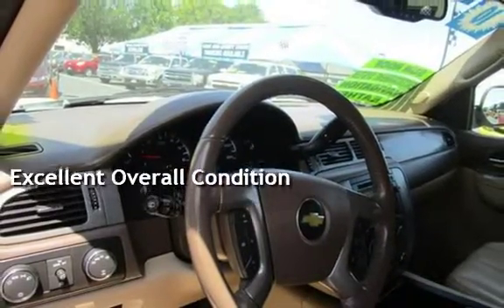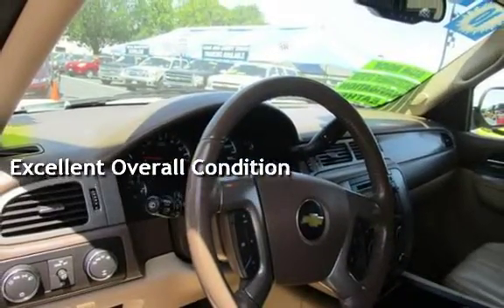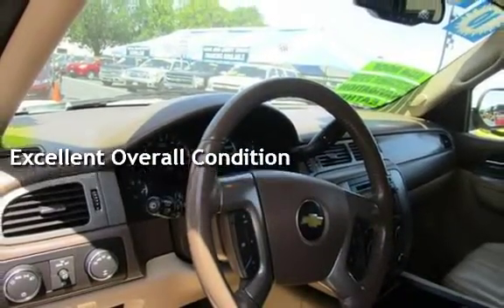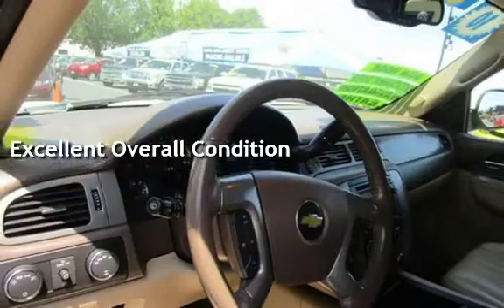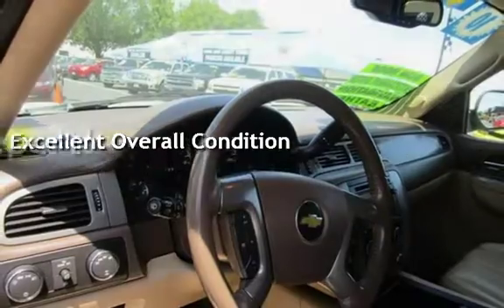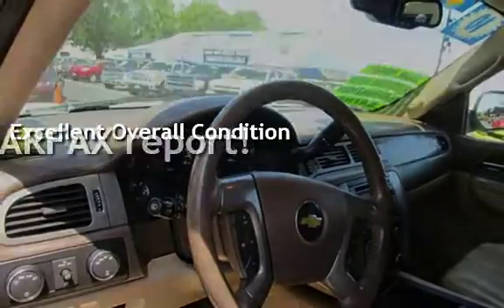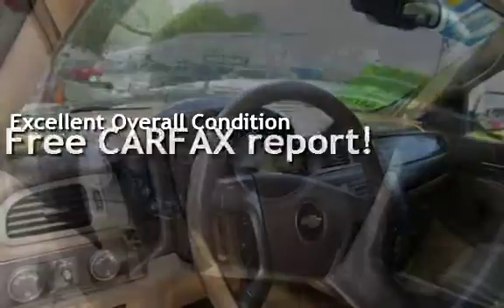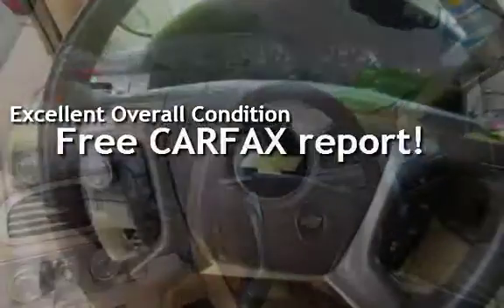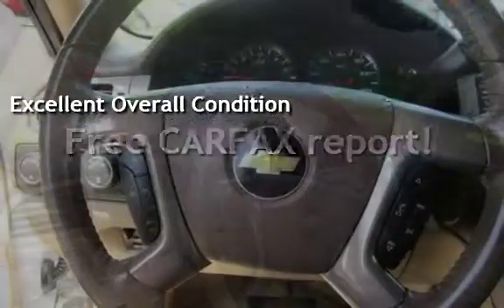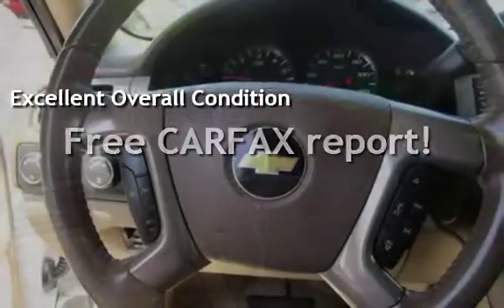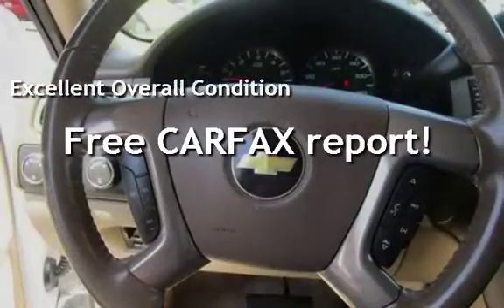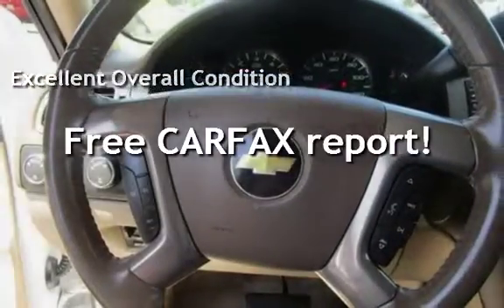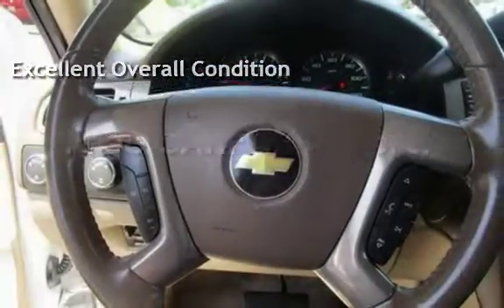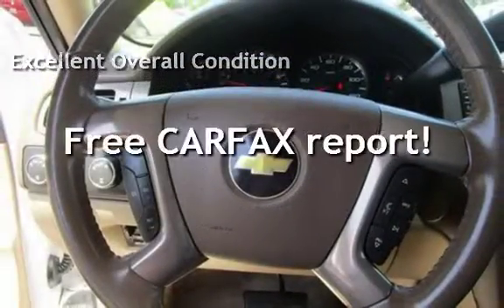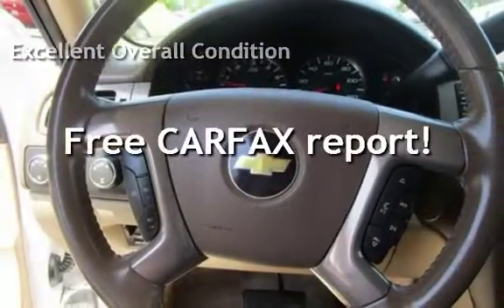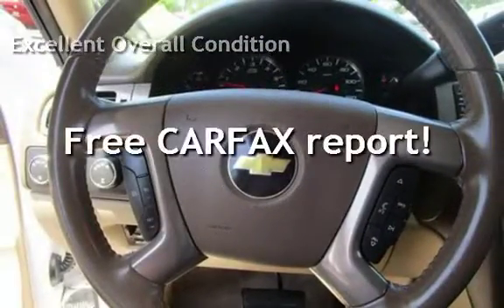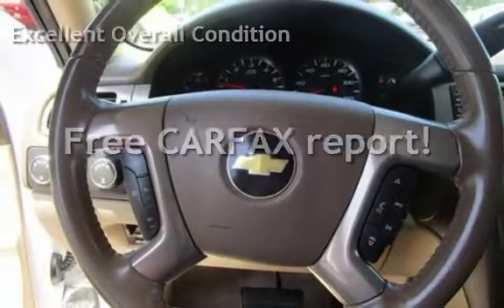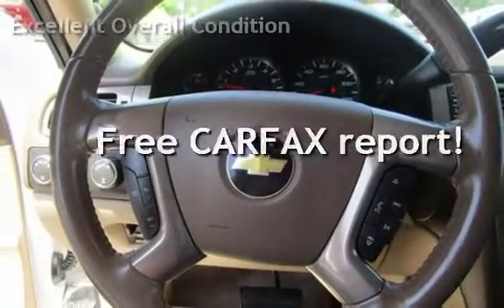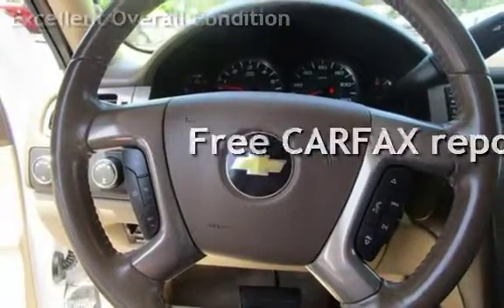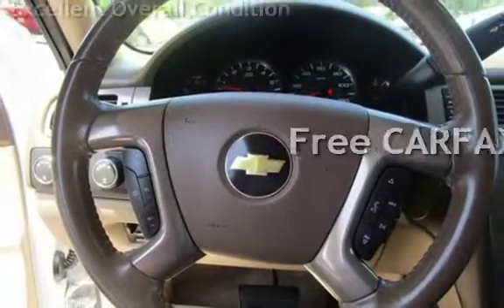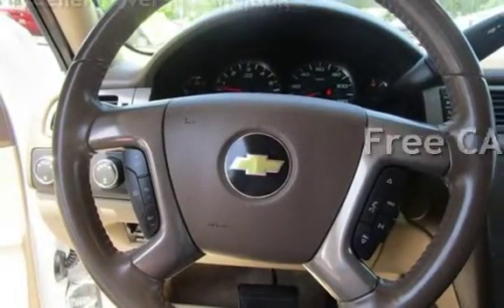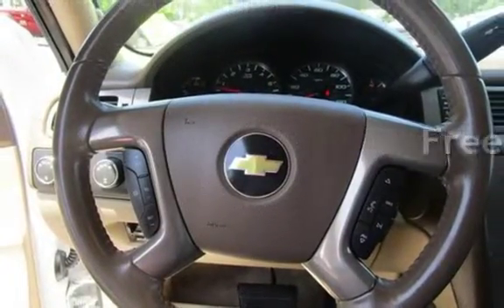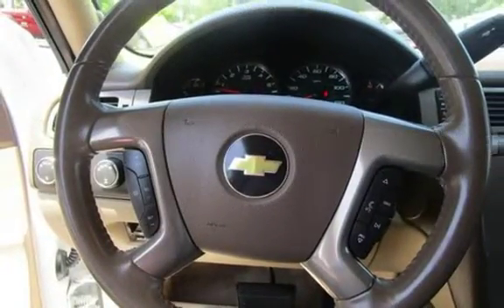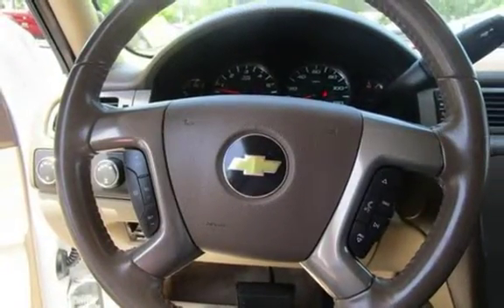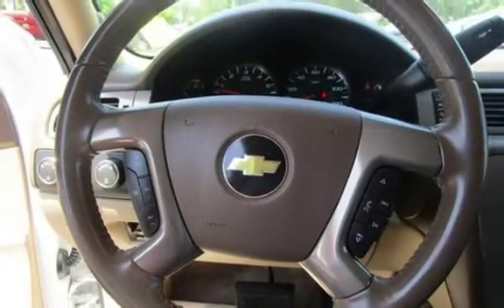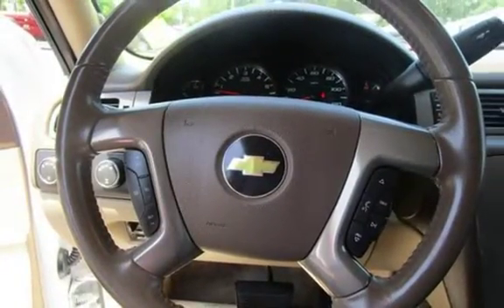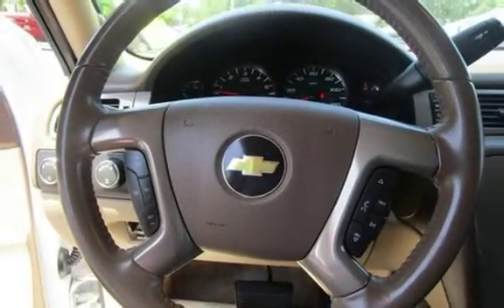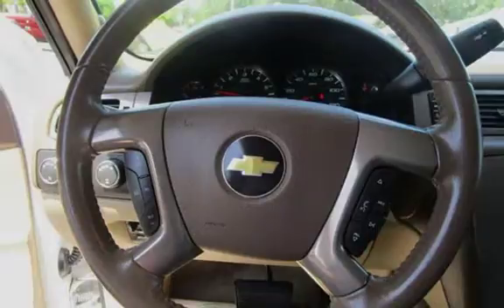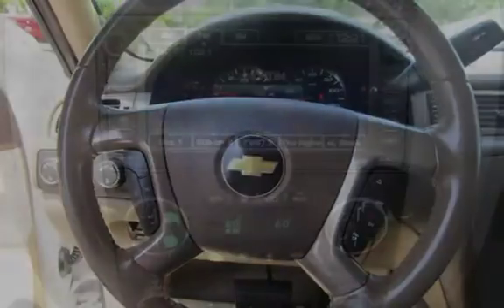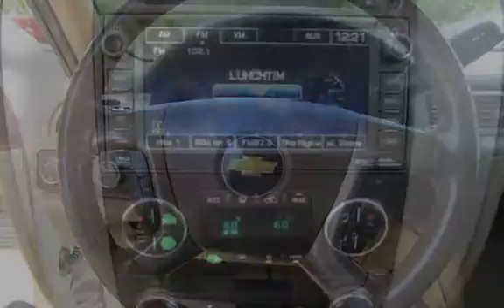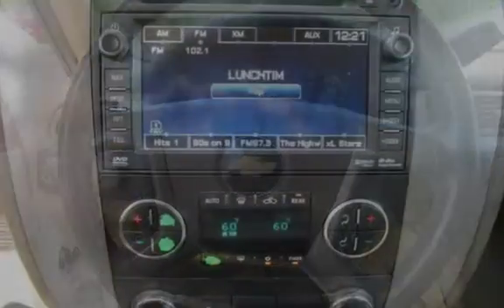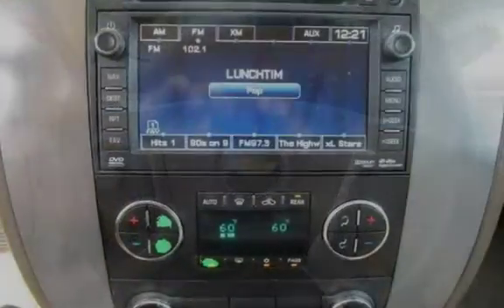This vehicle qualifies for the Carfax buyback guarantee. Ask to see the free Carfax Vehicle History Report.